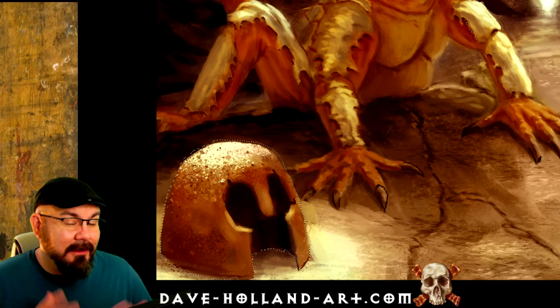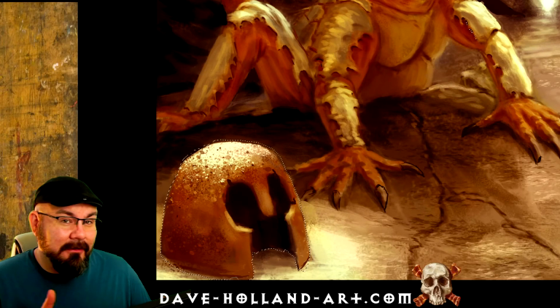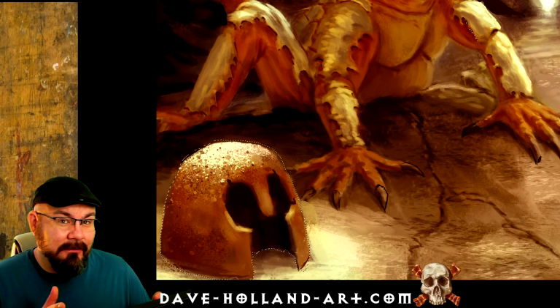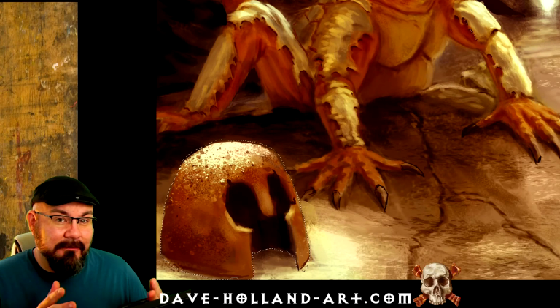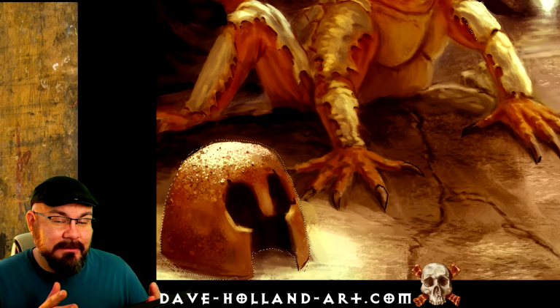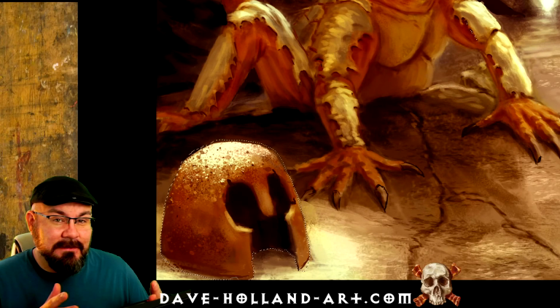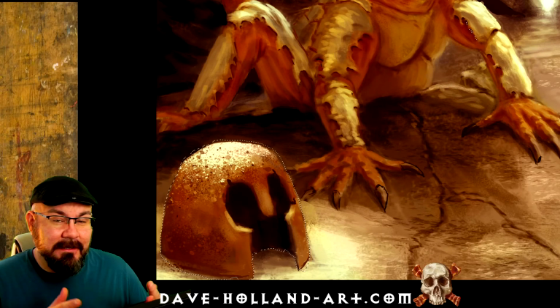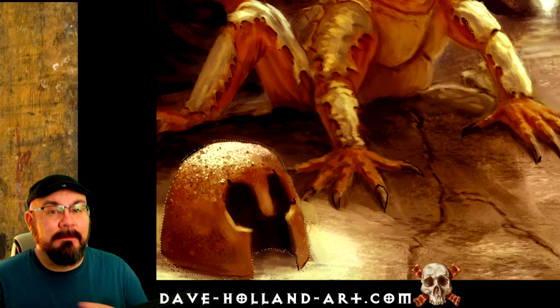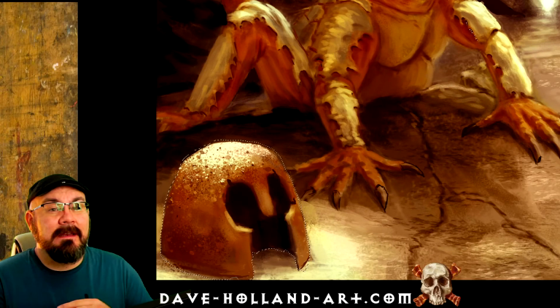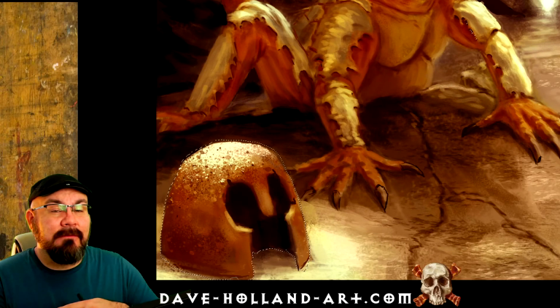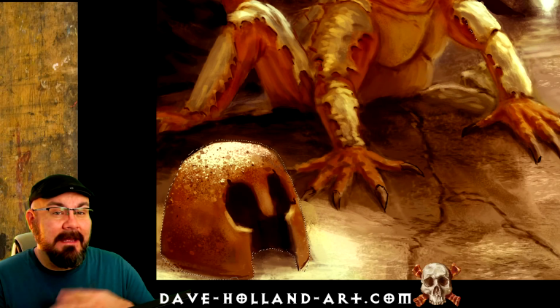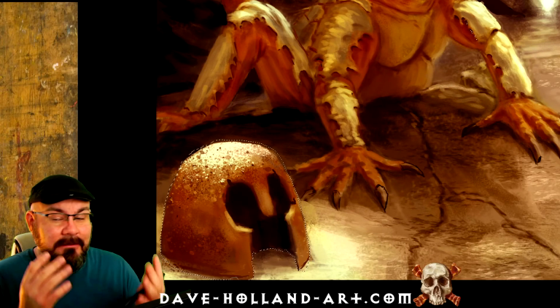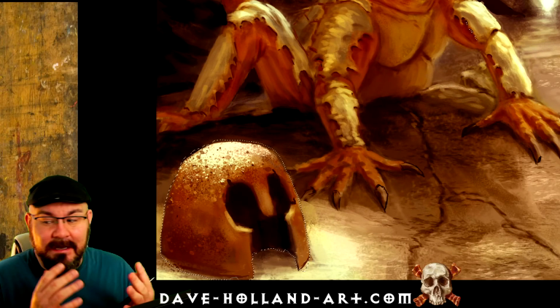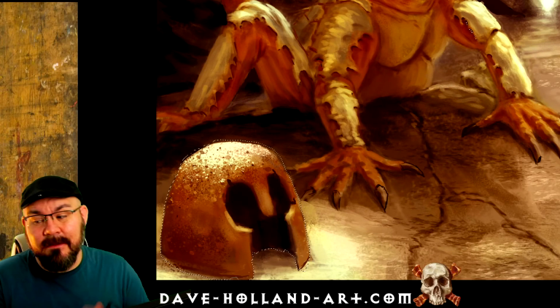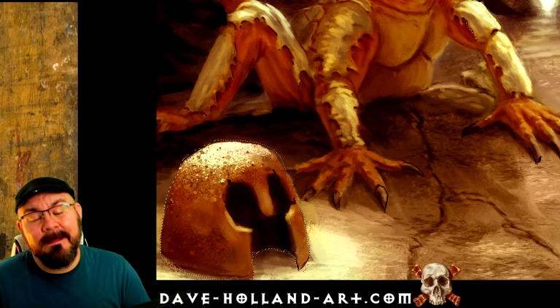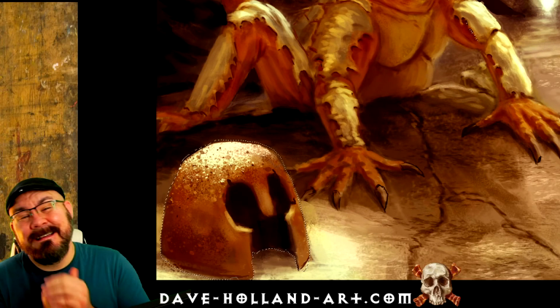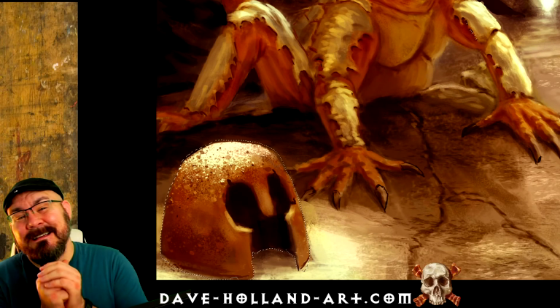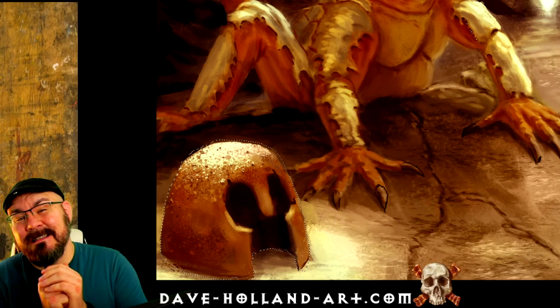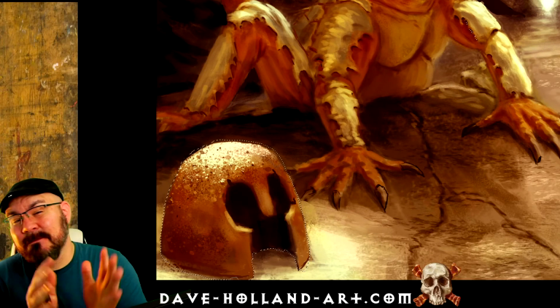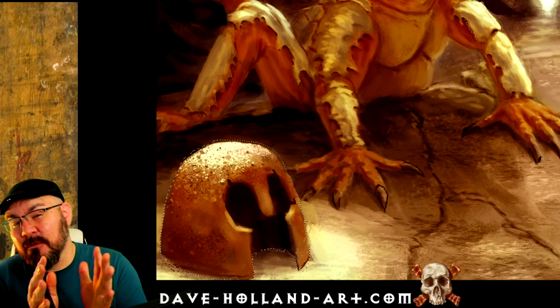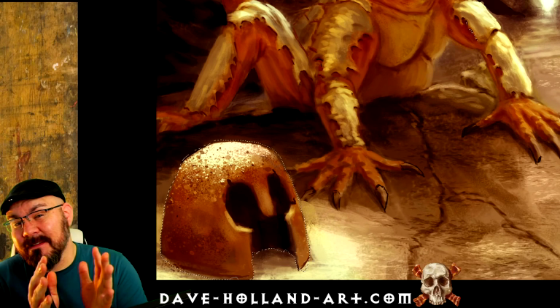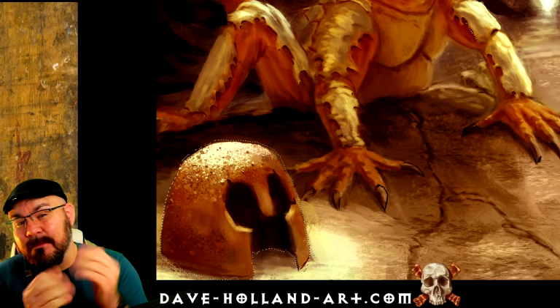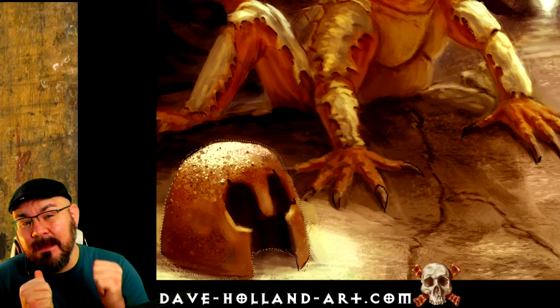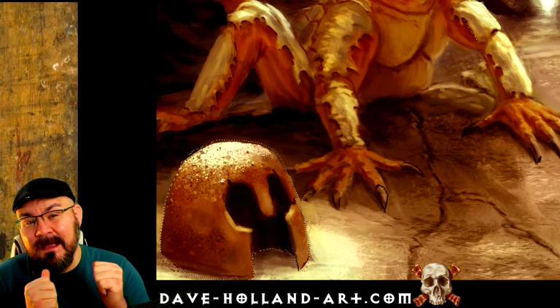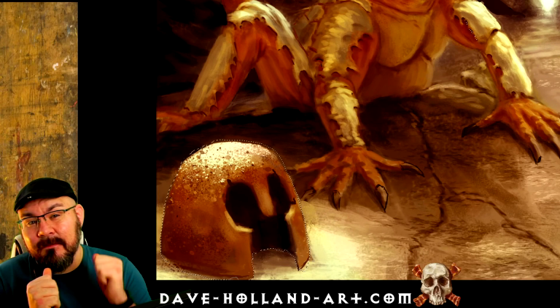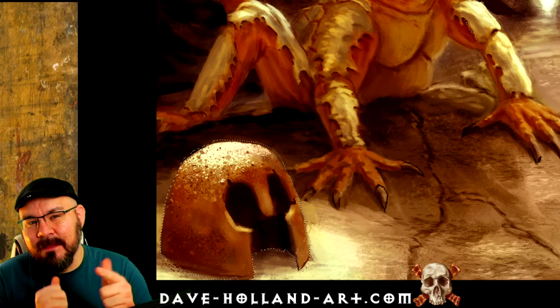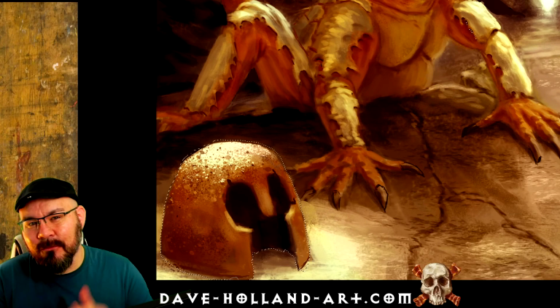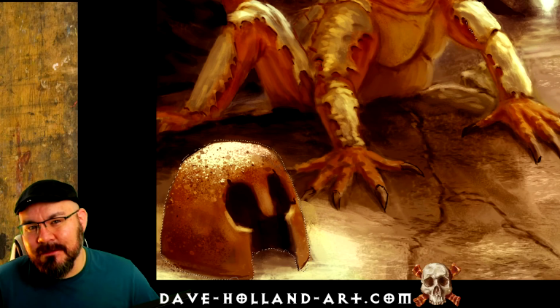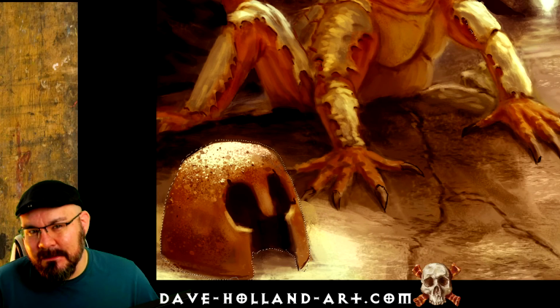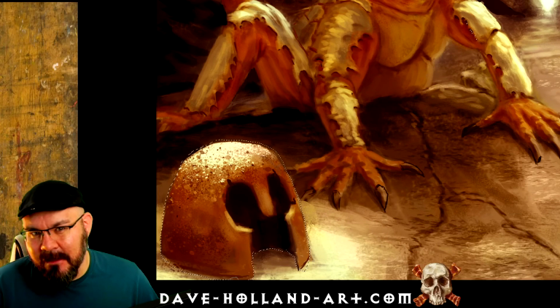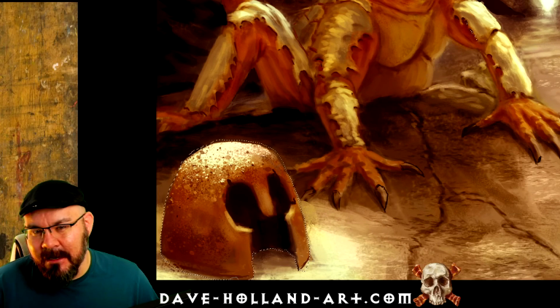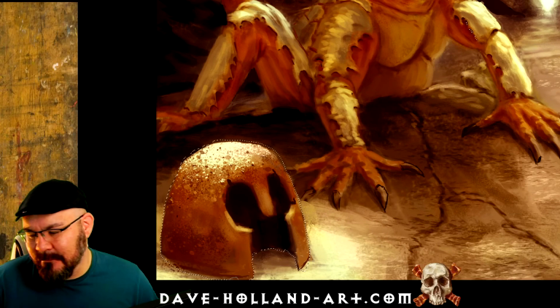You can also inverse the selection to paint everything outside of it. This has been a quick tip. I'm Dave. Thanks for watching — see you on the next.